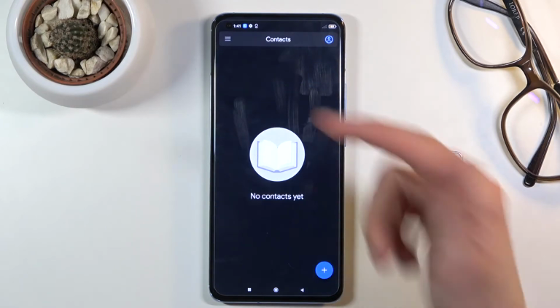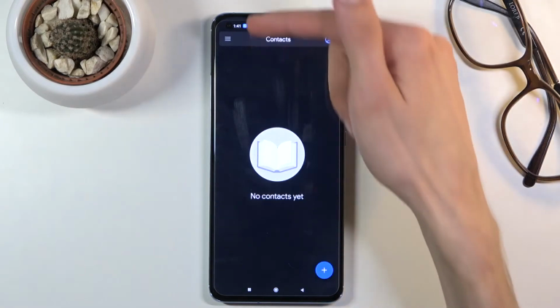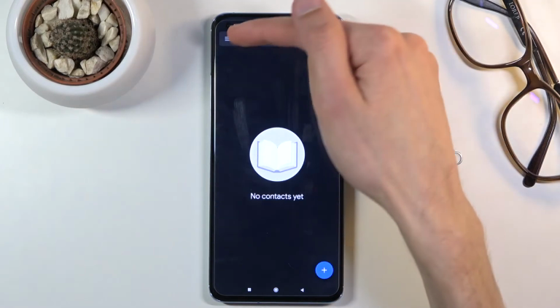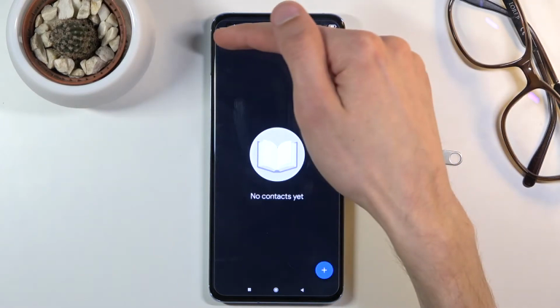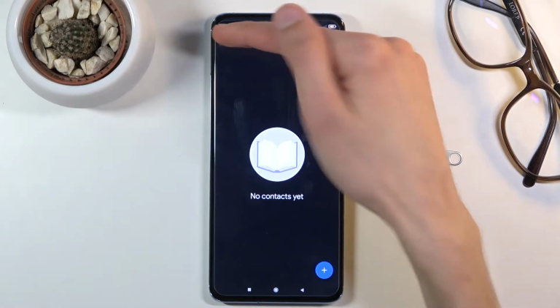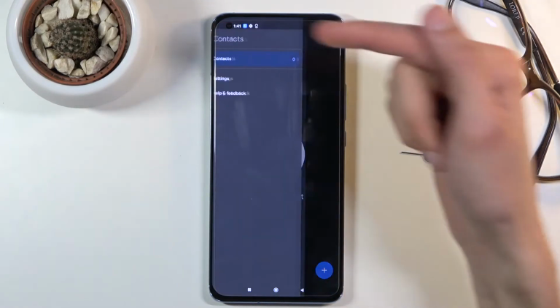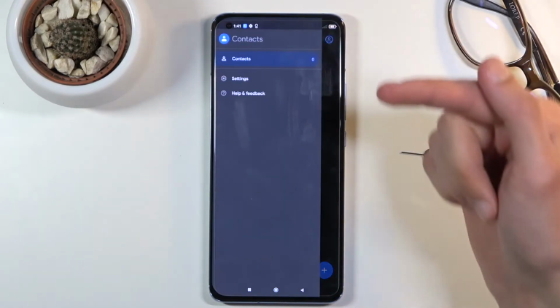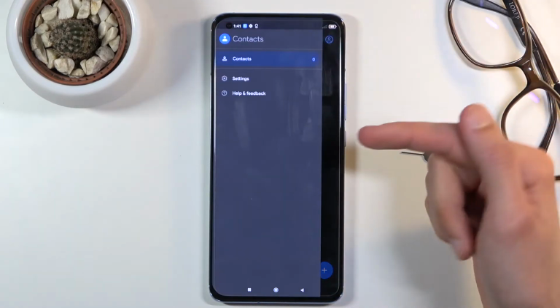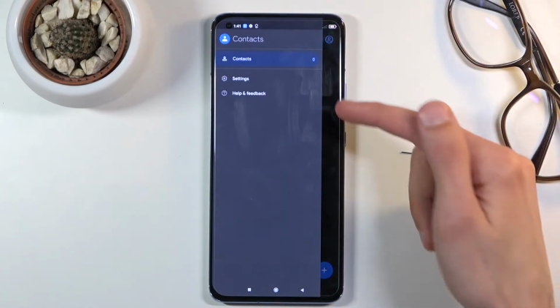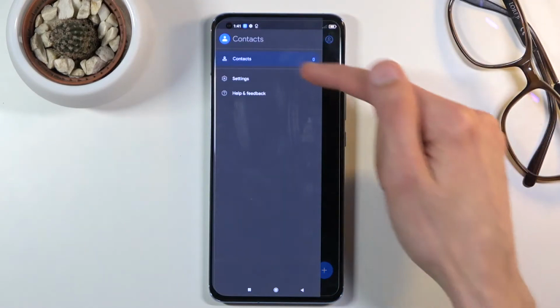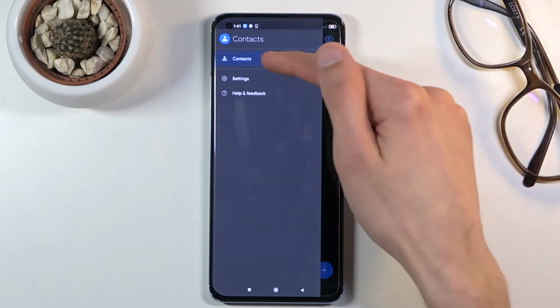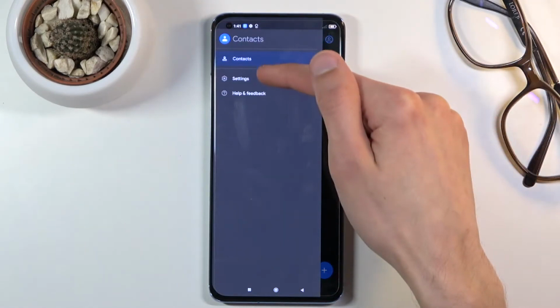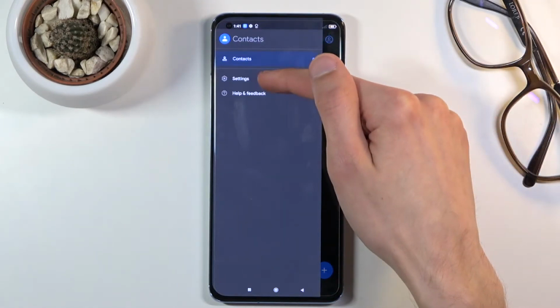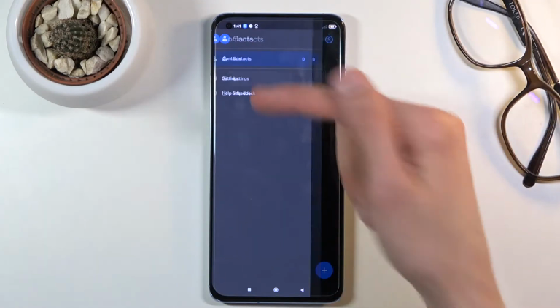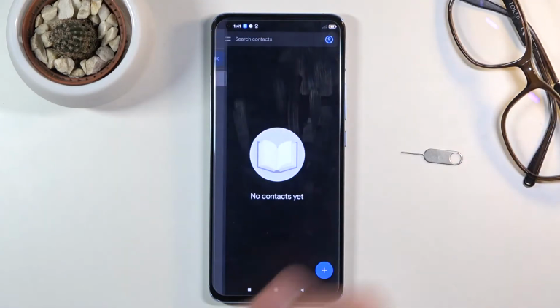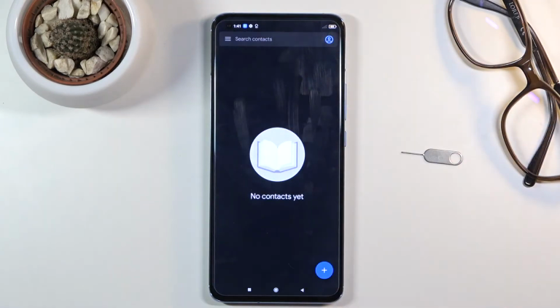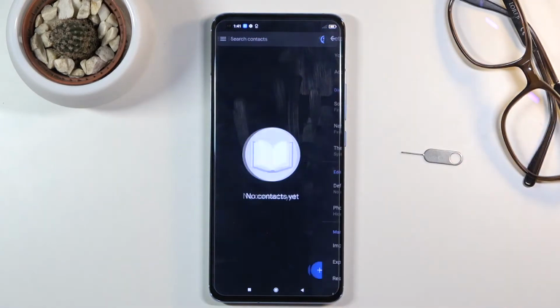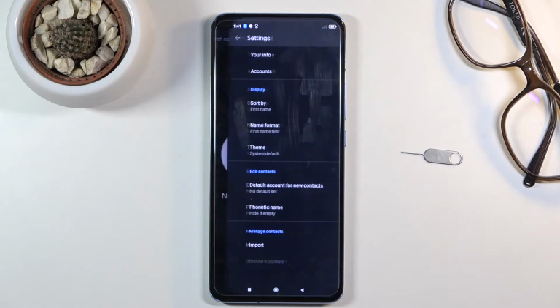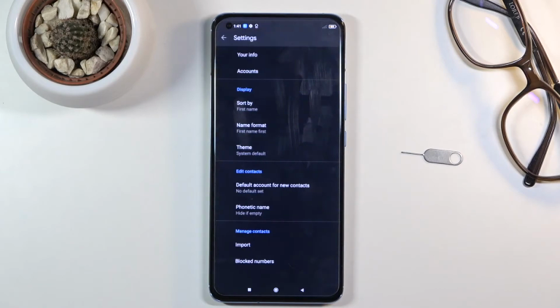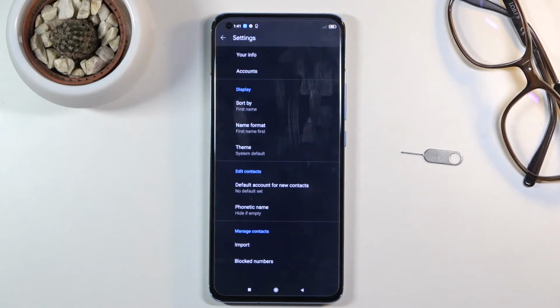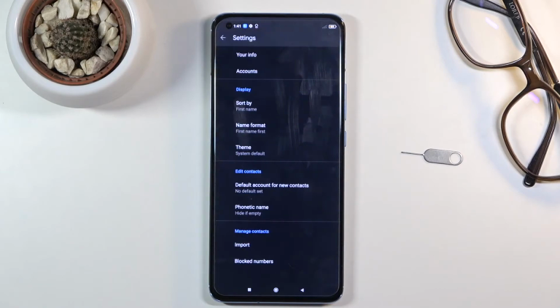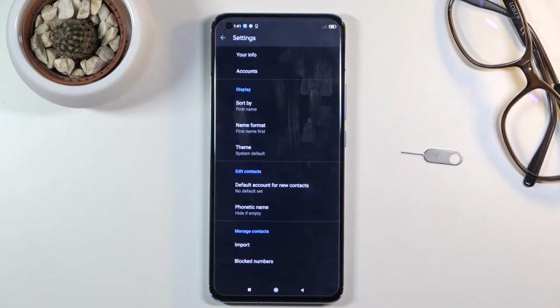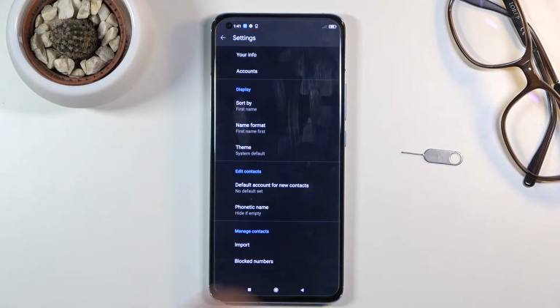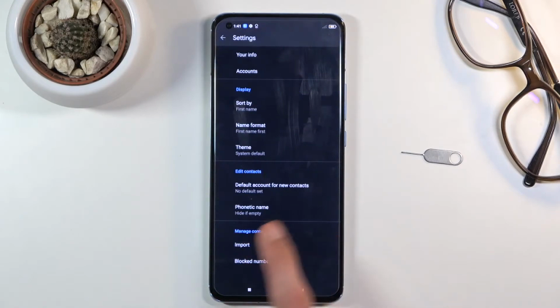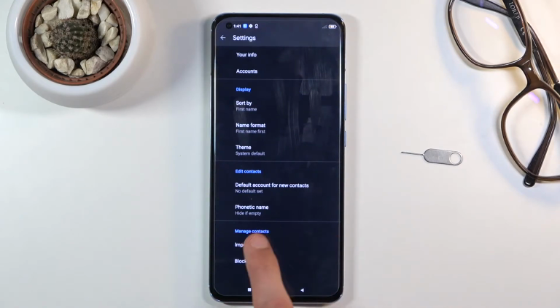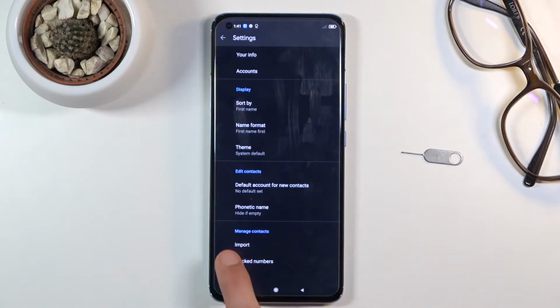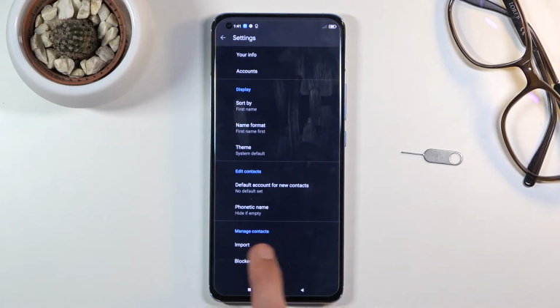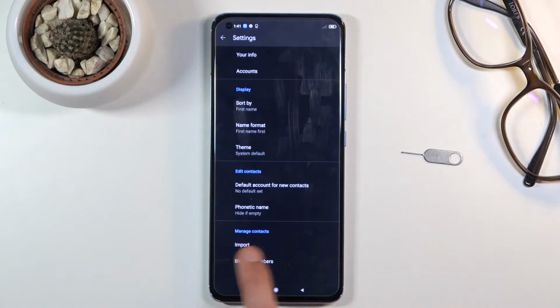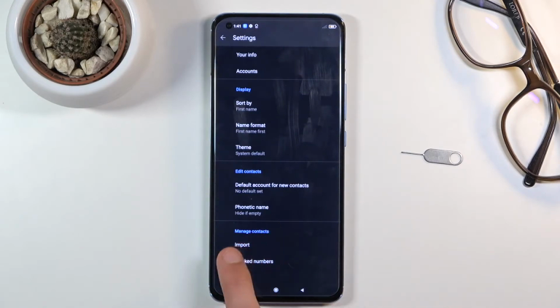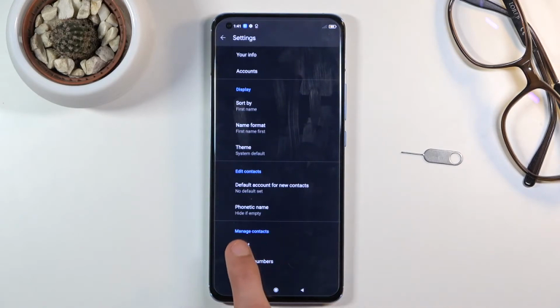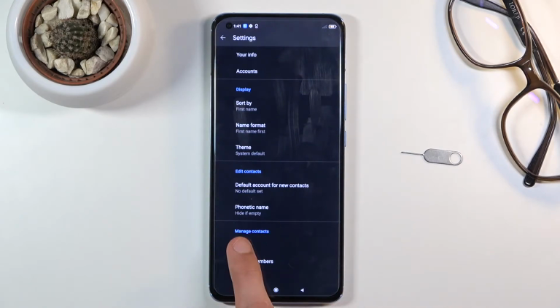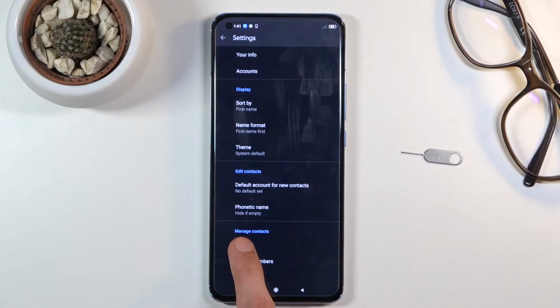Tap on the three bars and go to Settings, where you will find the option to Import right at the bottom.